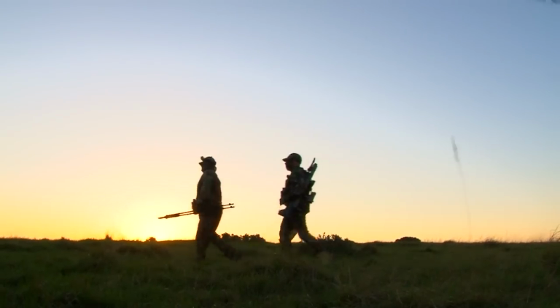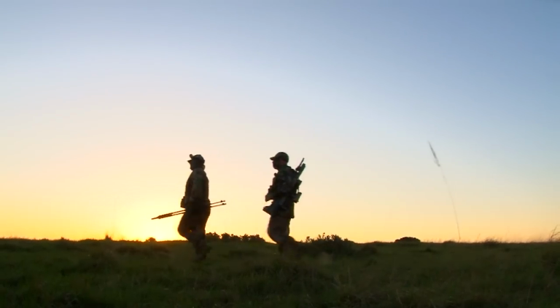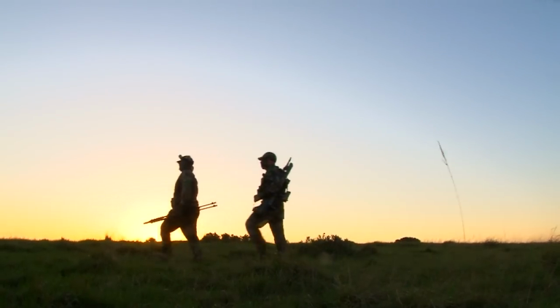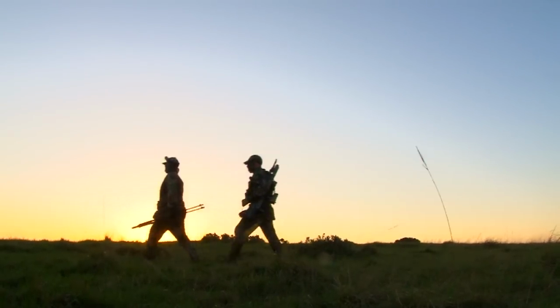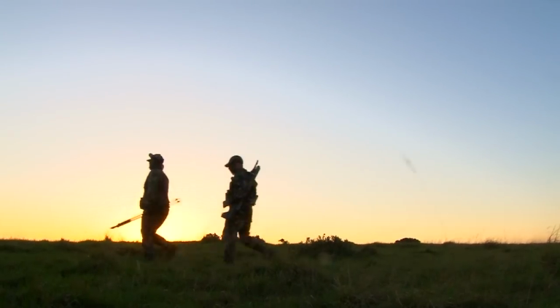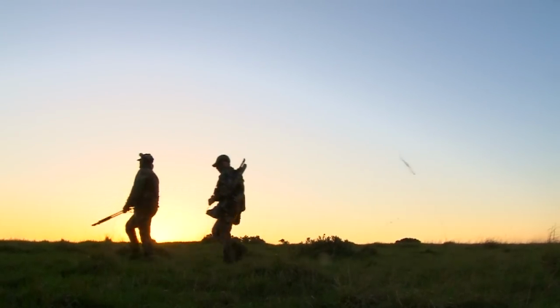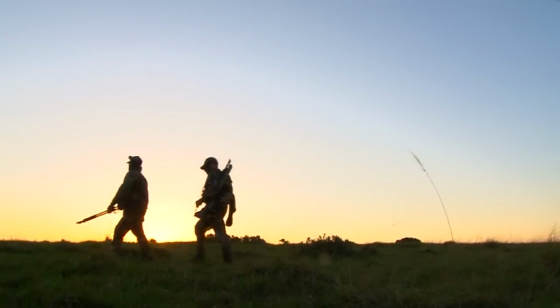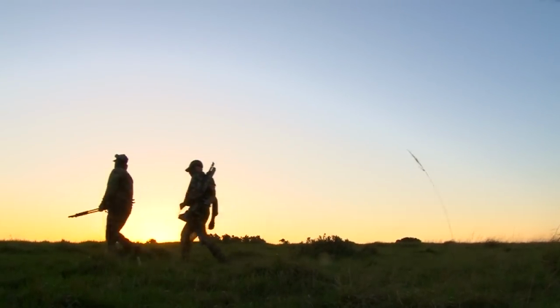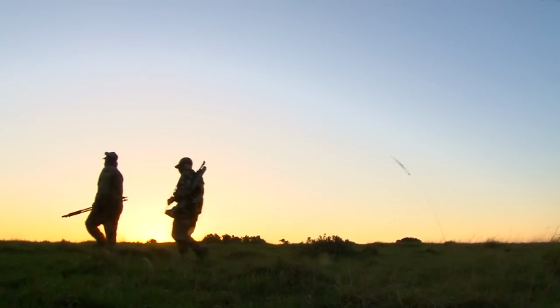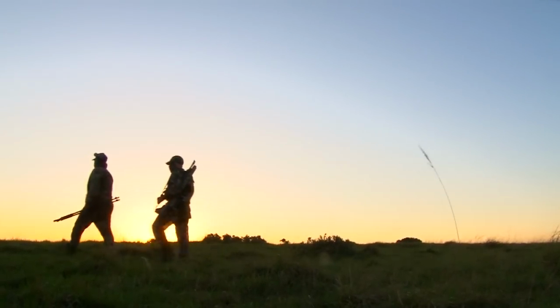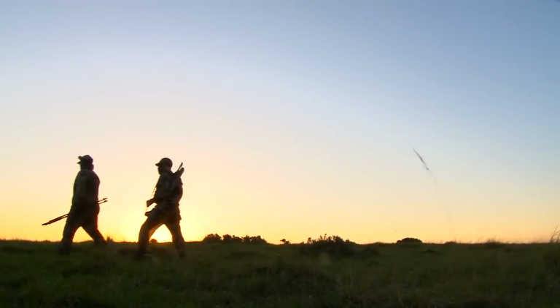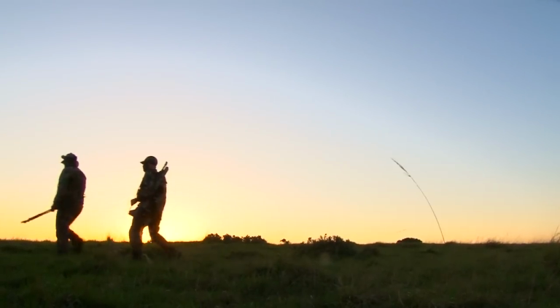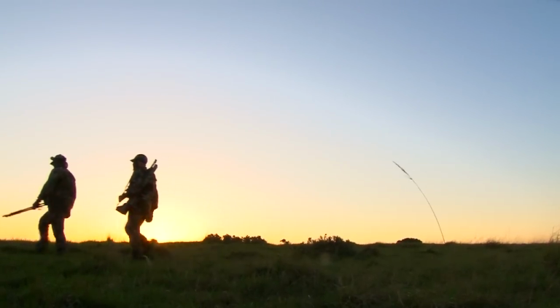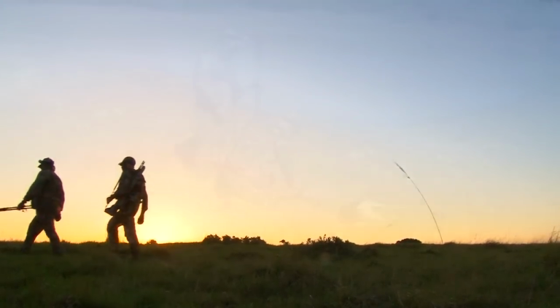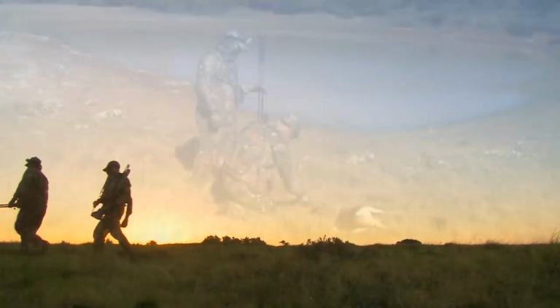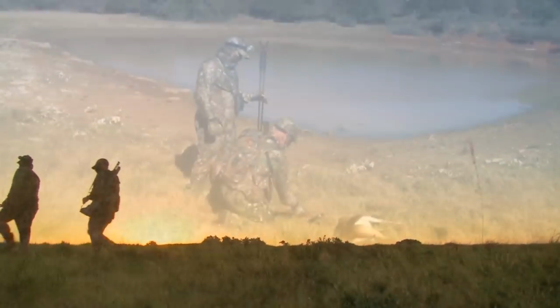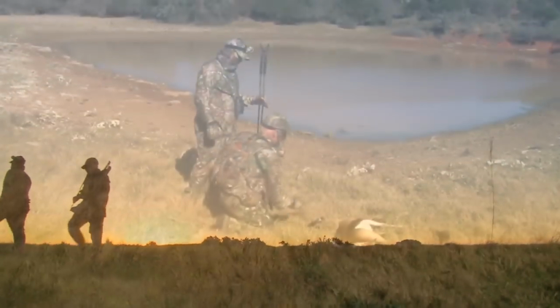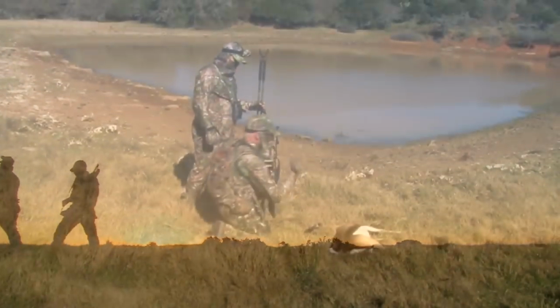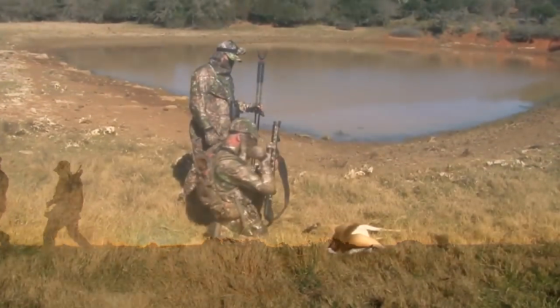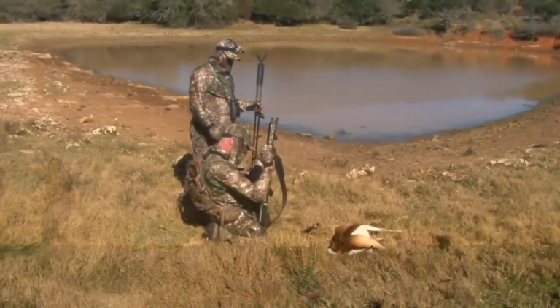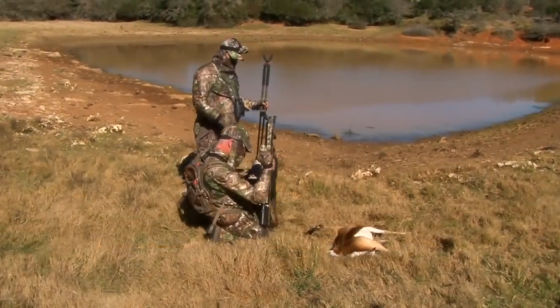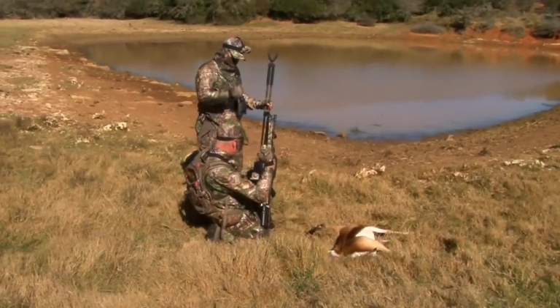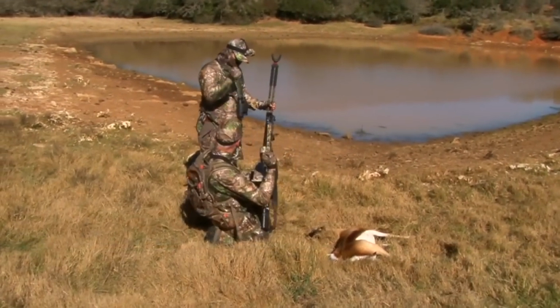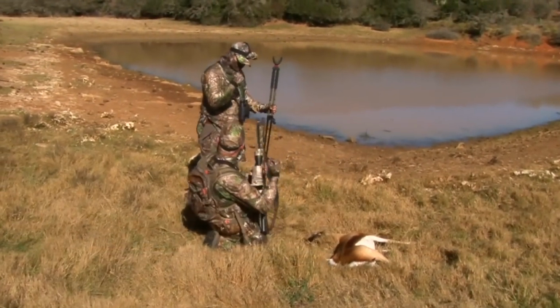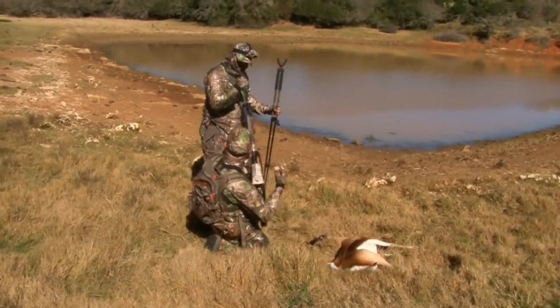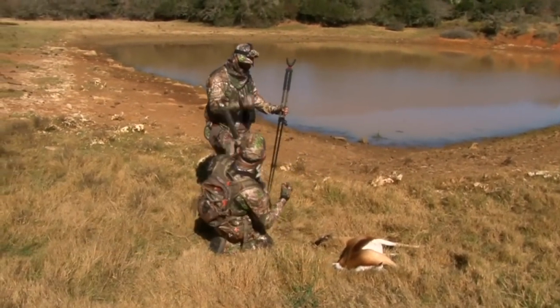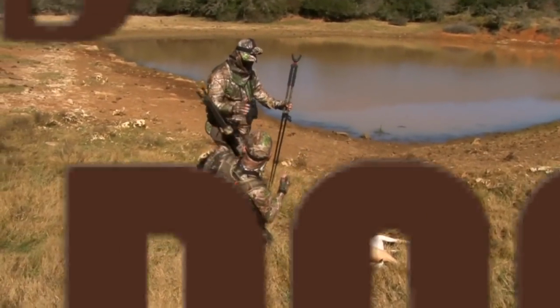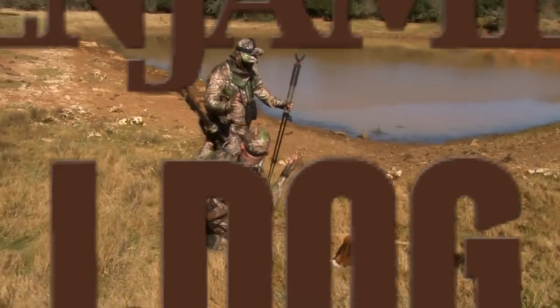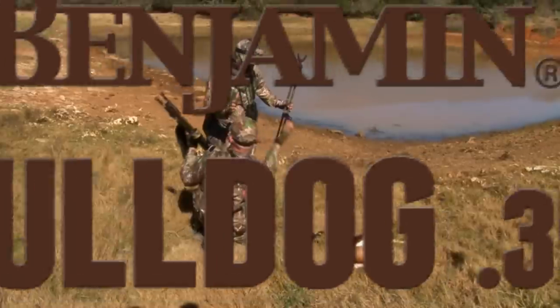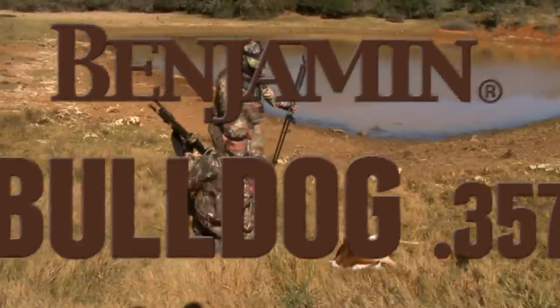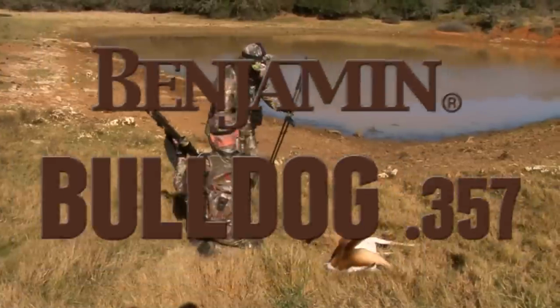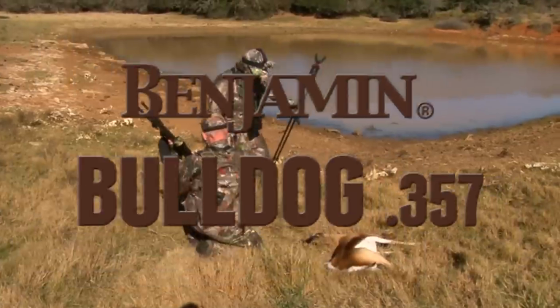This is the challenge of big game air gun hunting and I'm loving every minute of it.